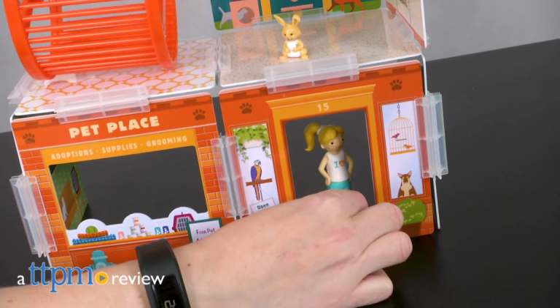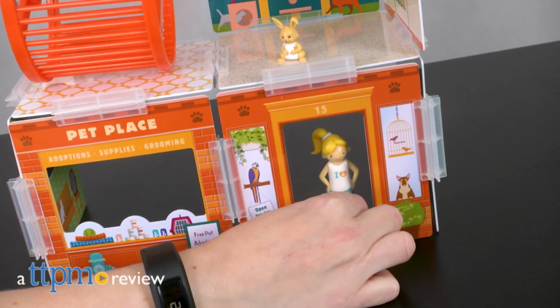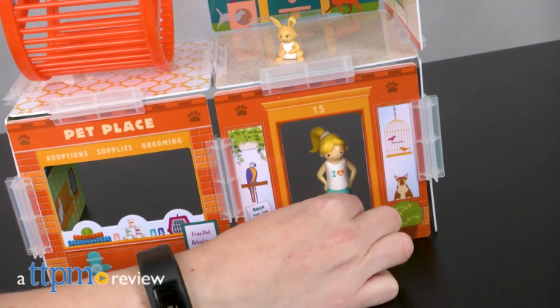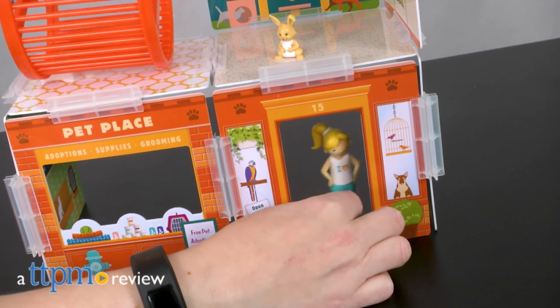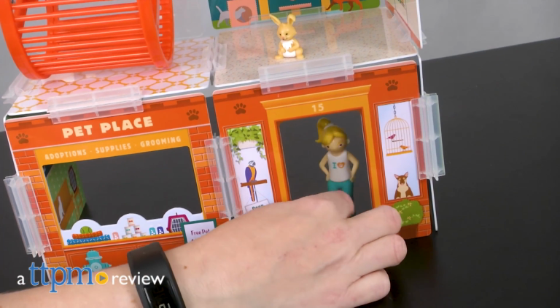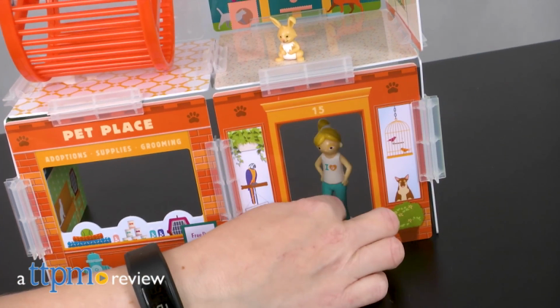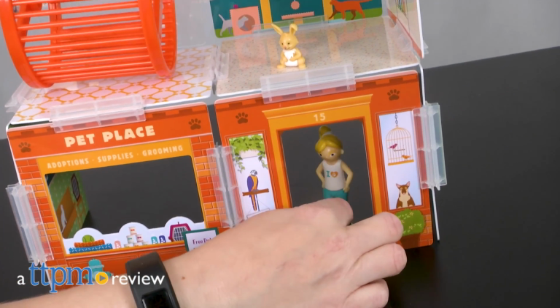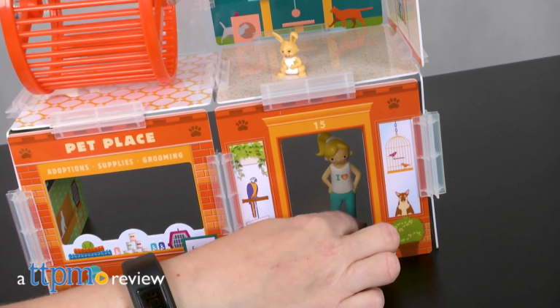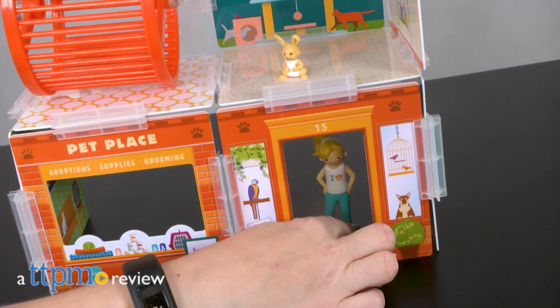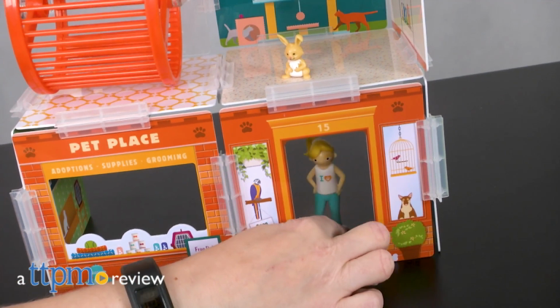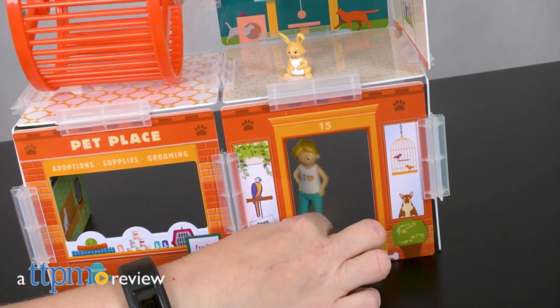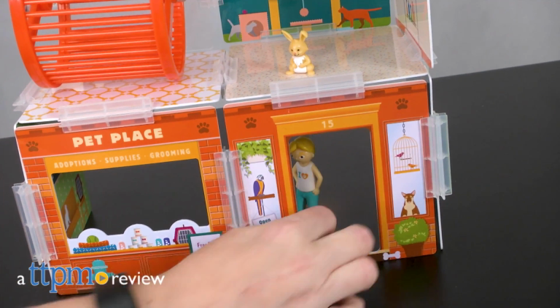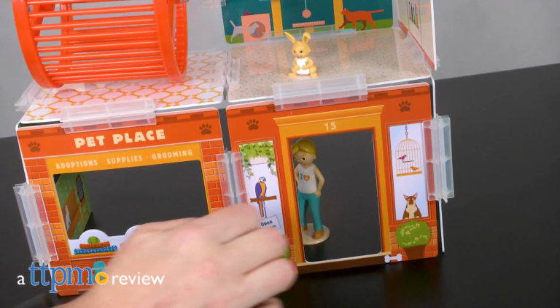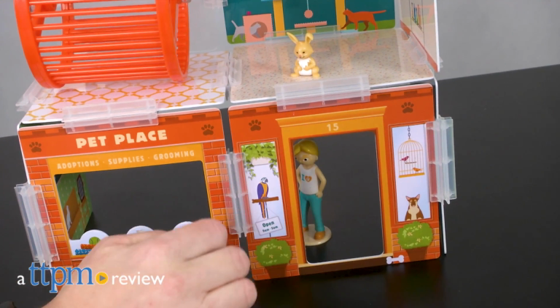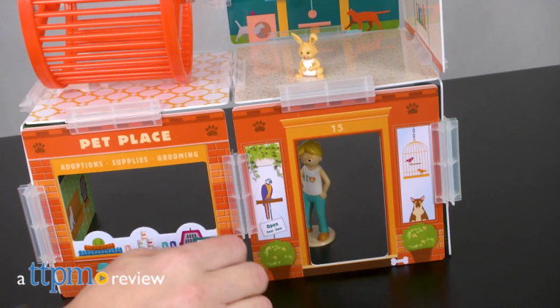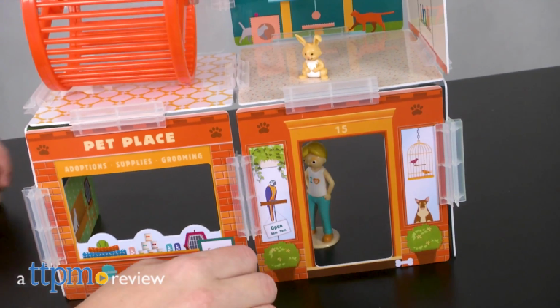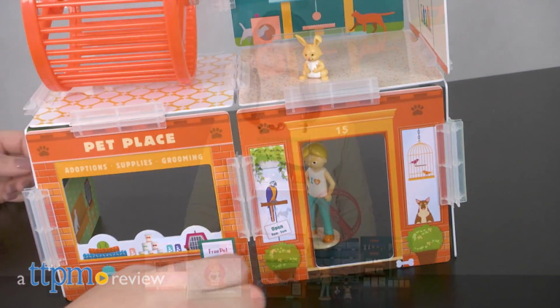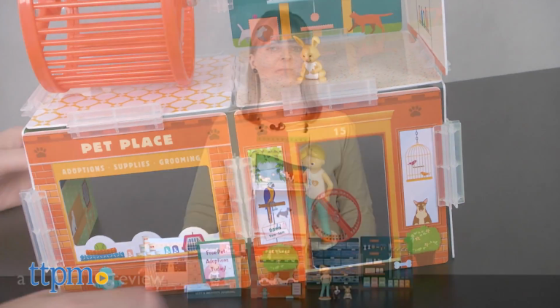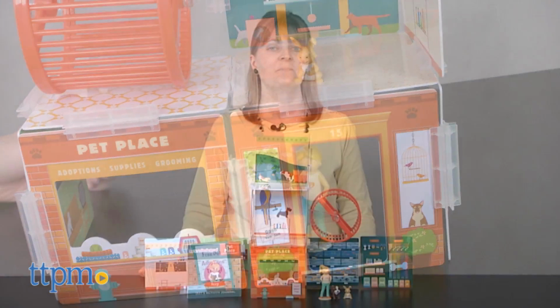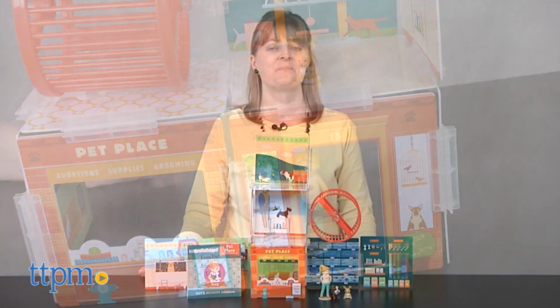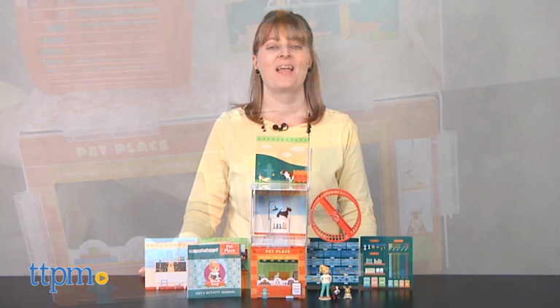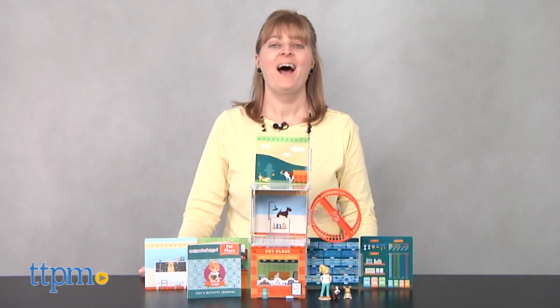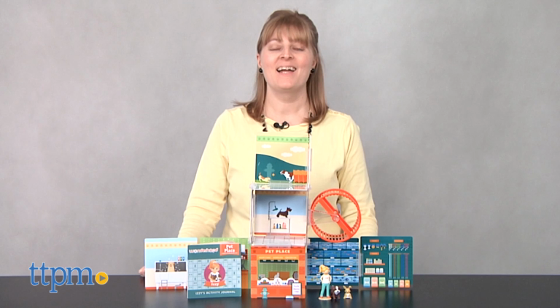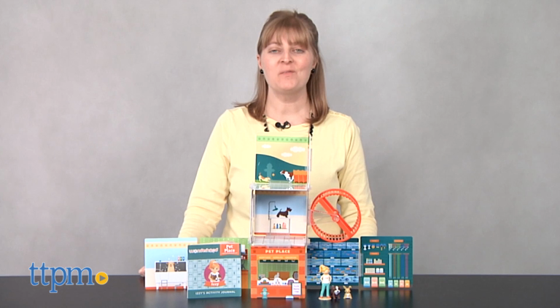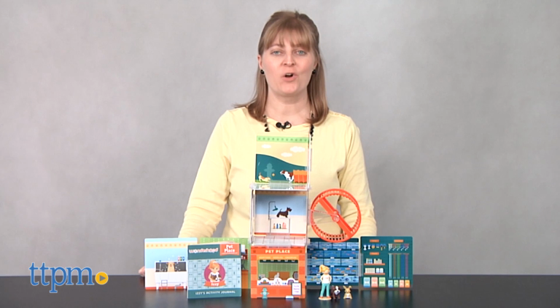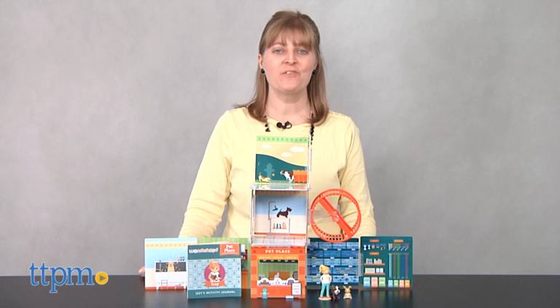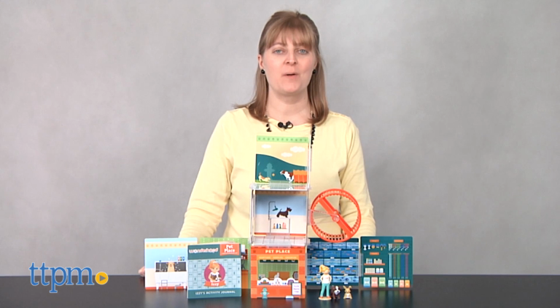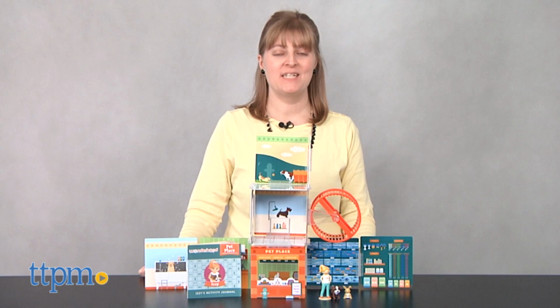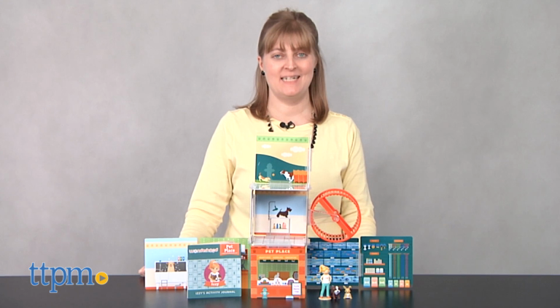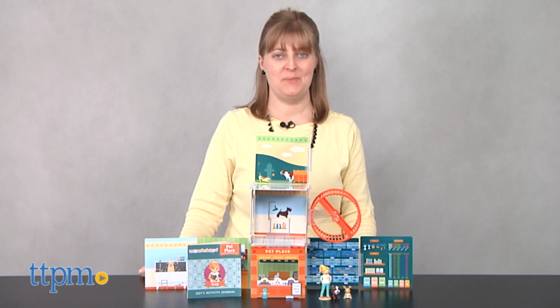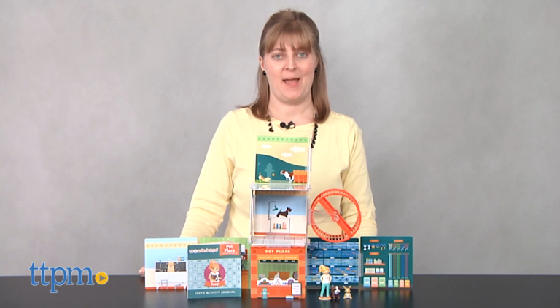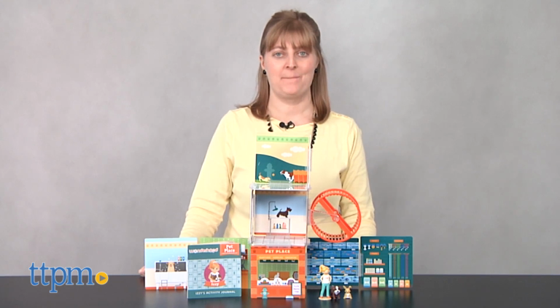If you ran your own pet shop, what would it look like? Hi, I'm Laurie from TTPM.